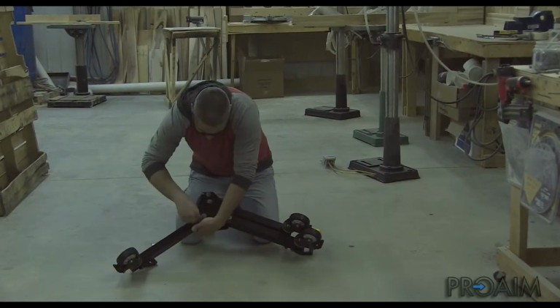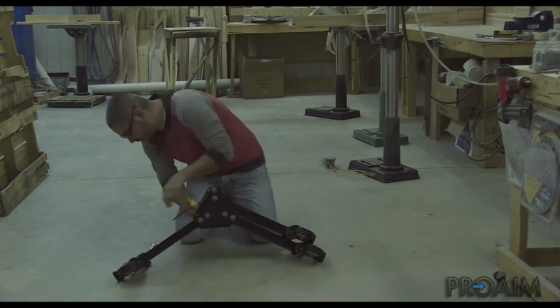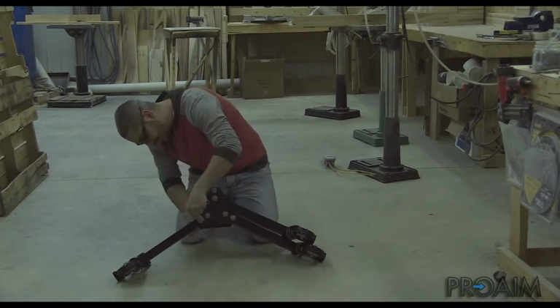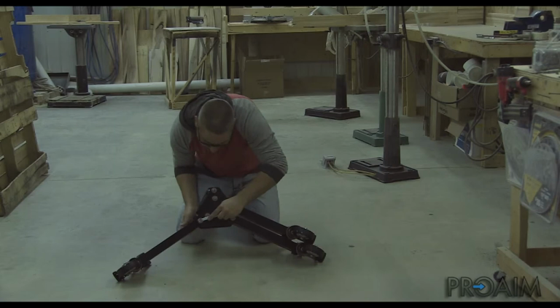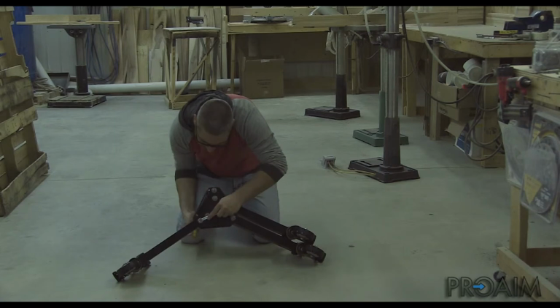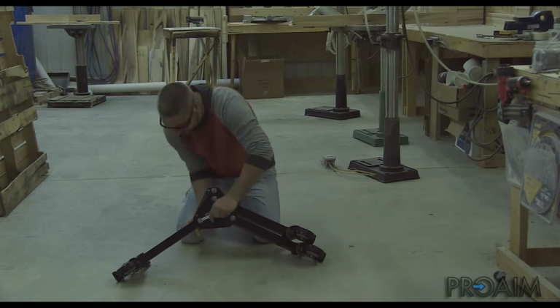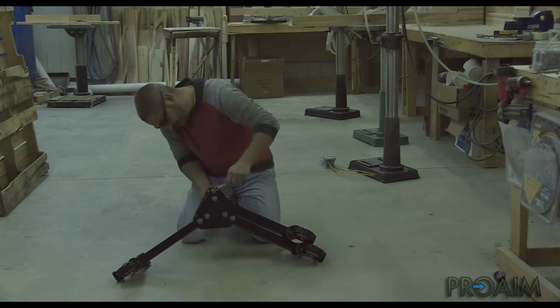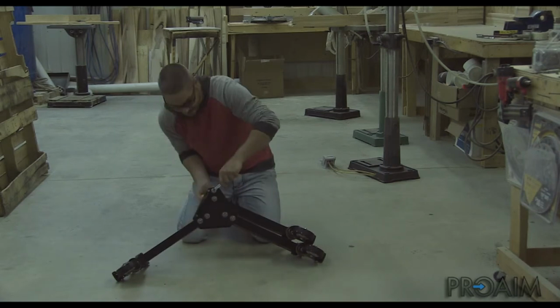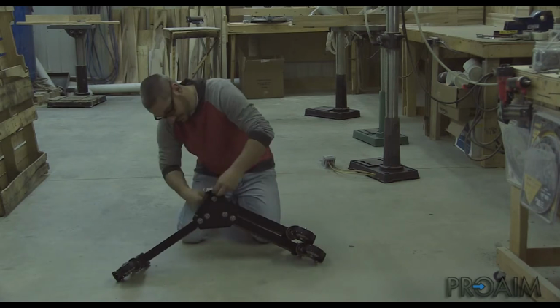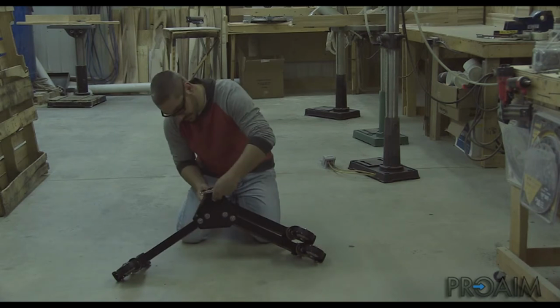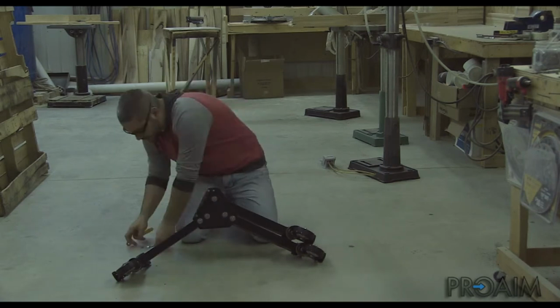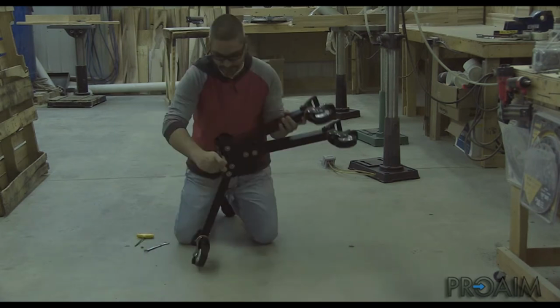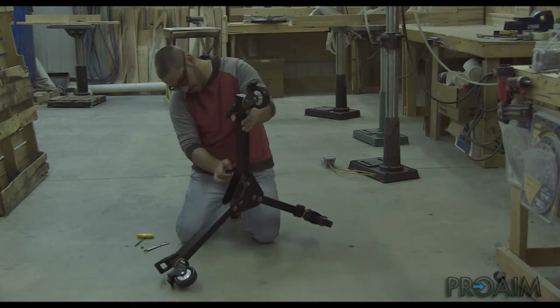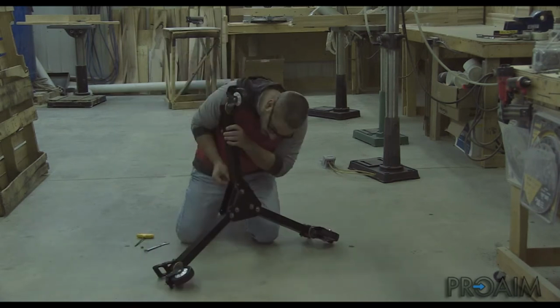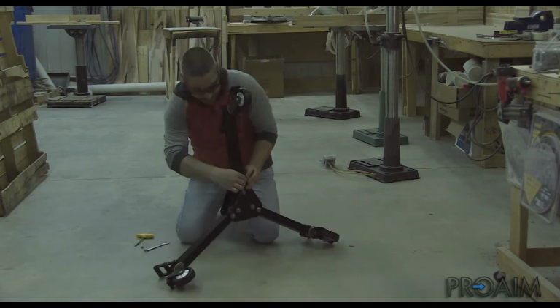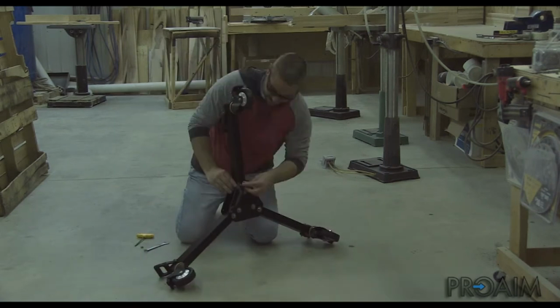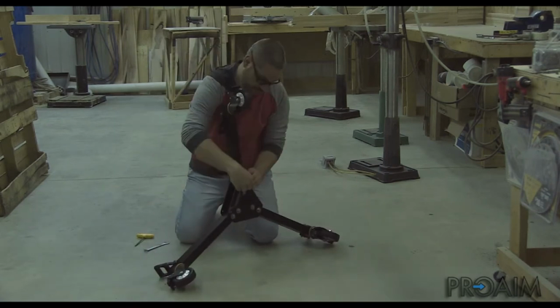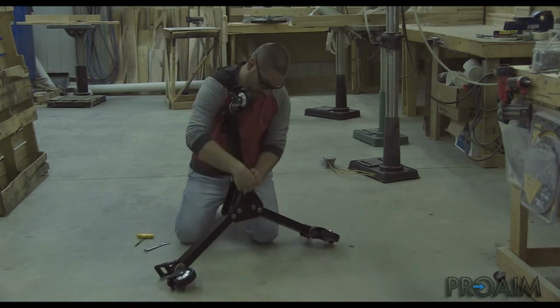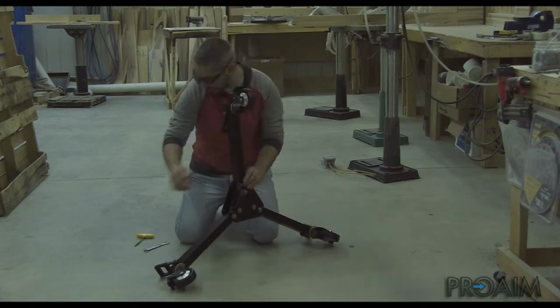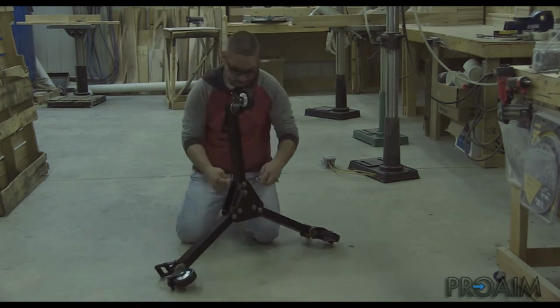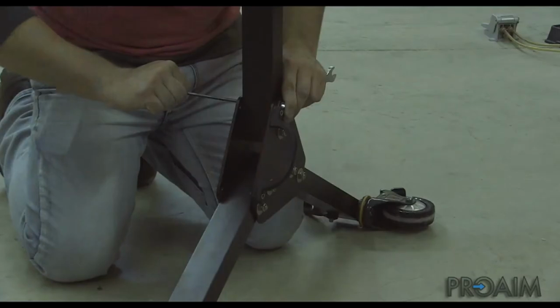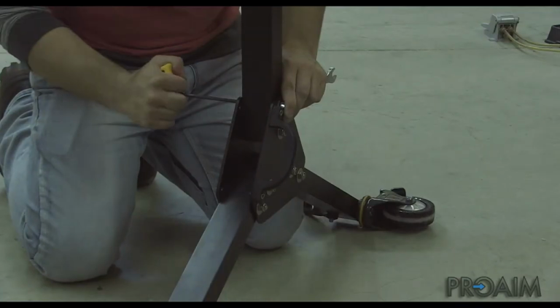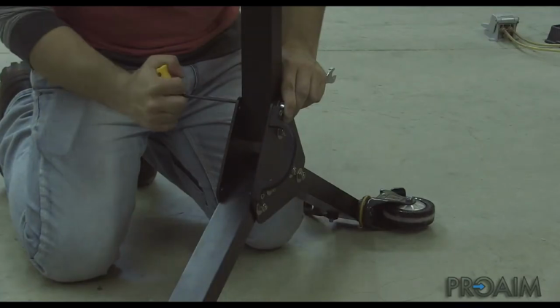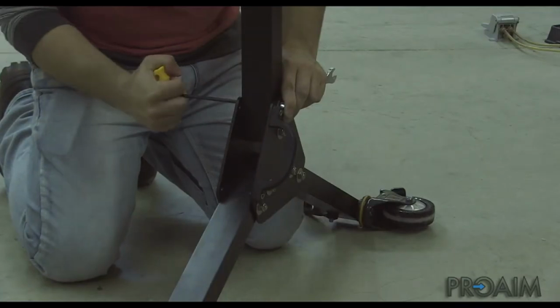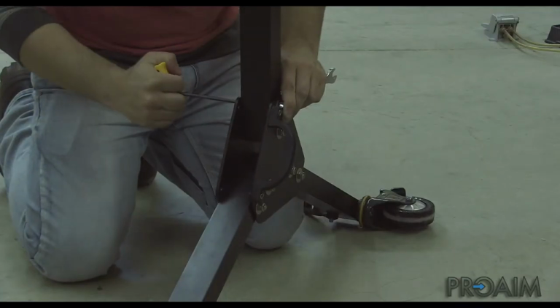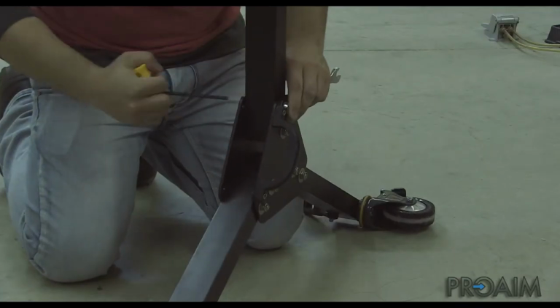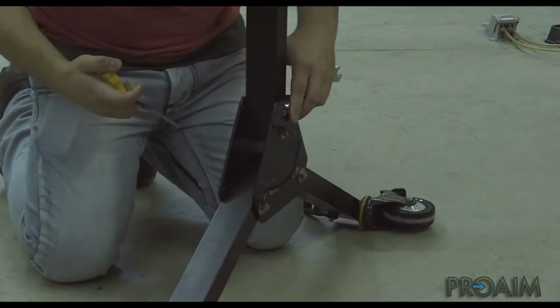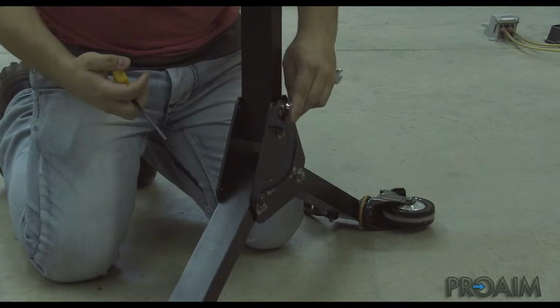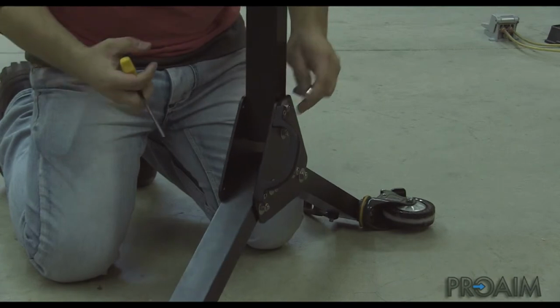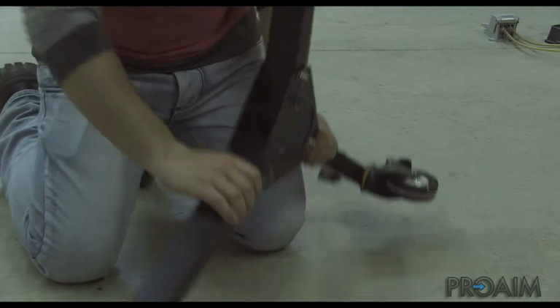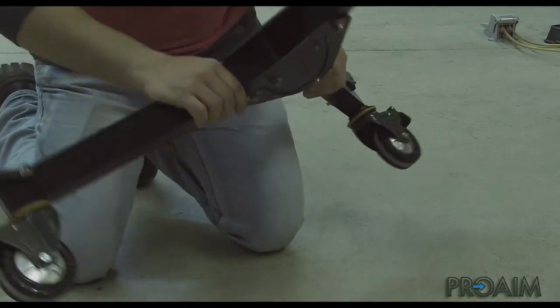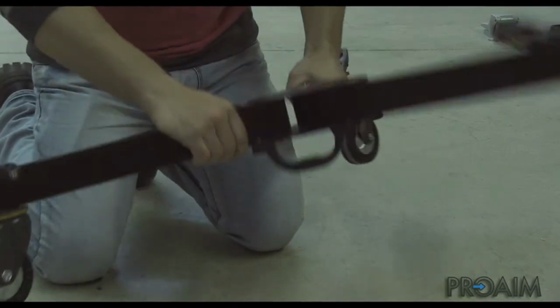Simply unscrew the bolt, spread the legs, and reassemble with the tools easily. In less than 5 minutes, the kit can be ready to work.